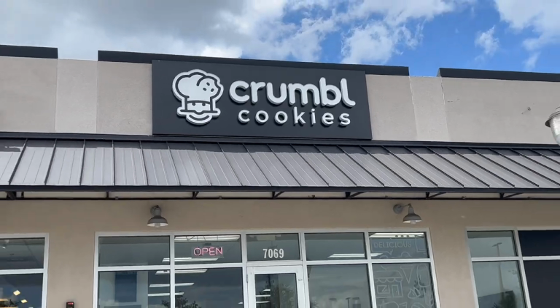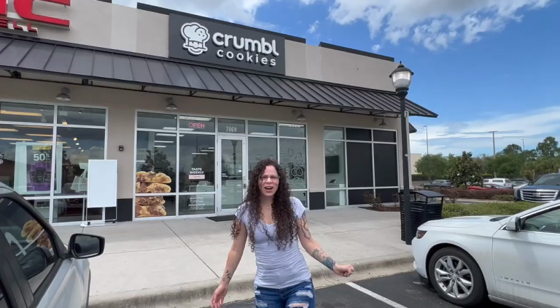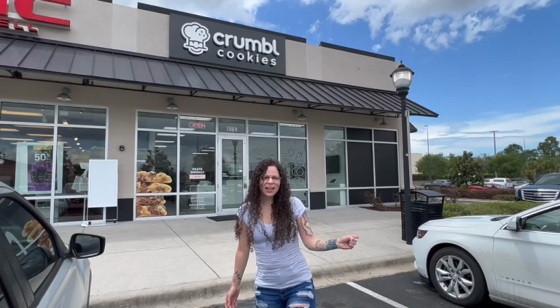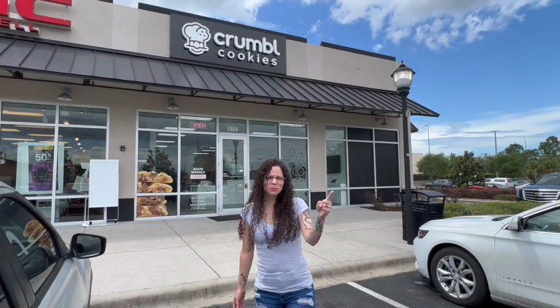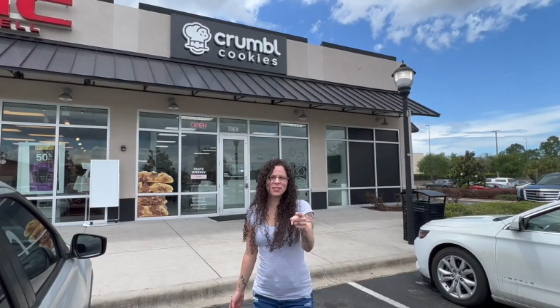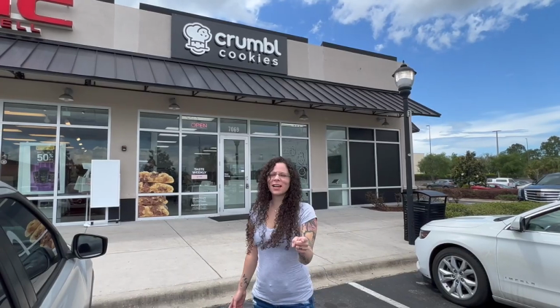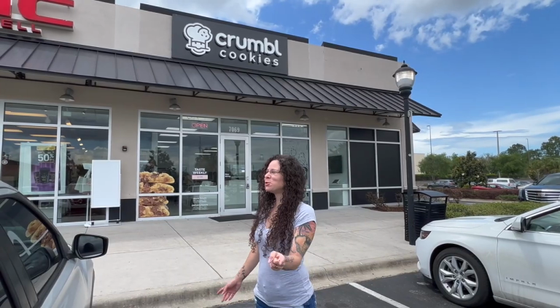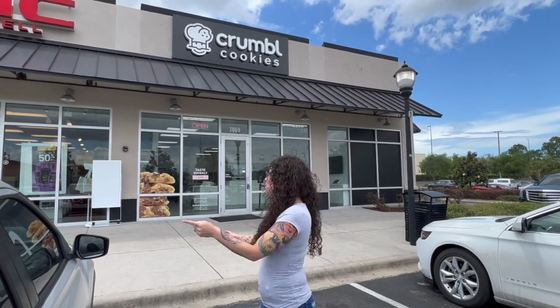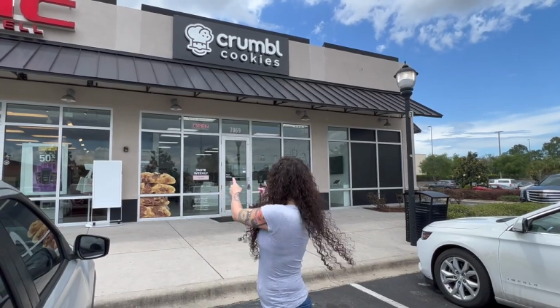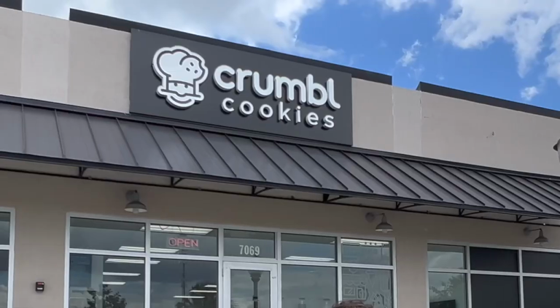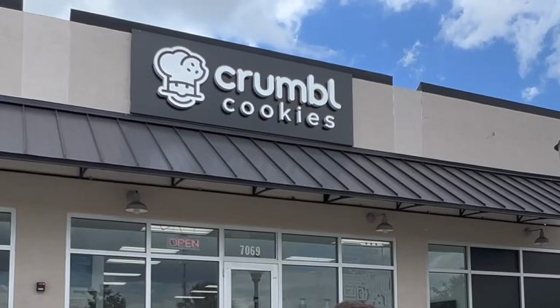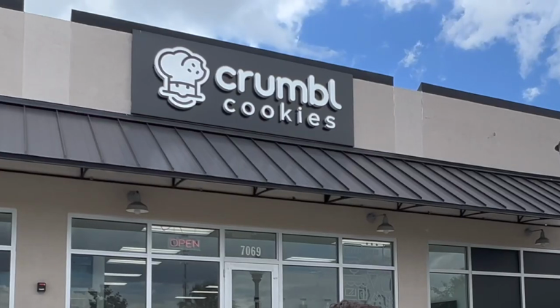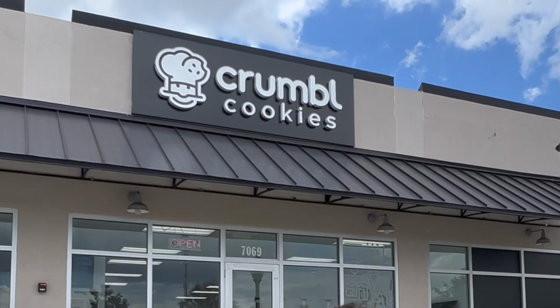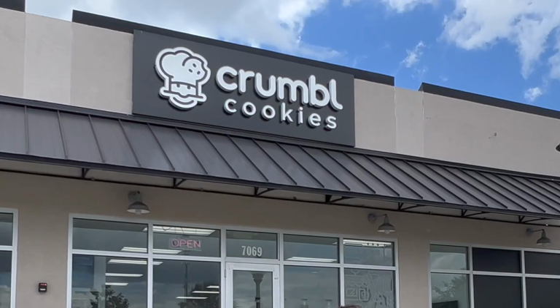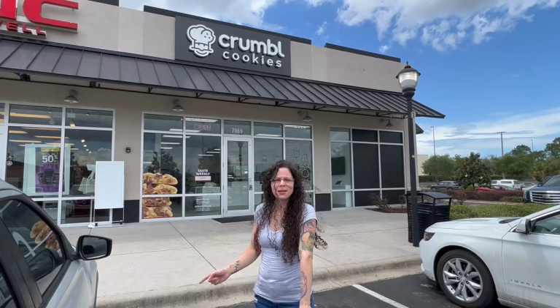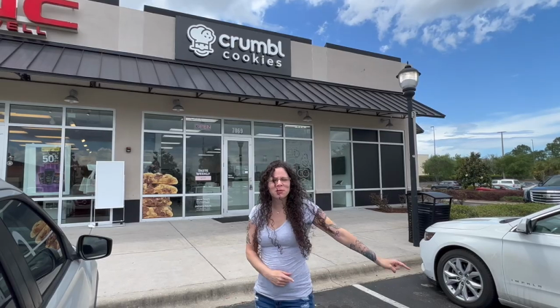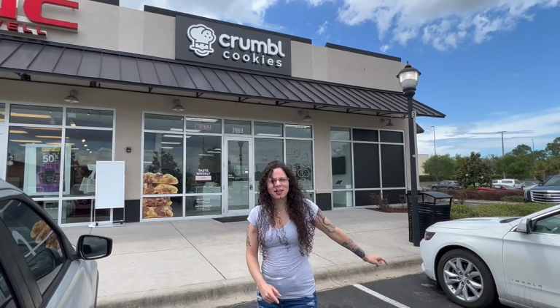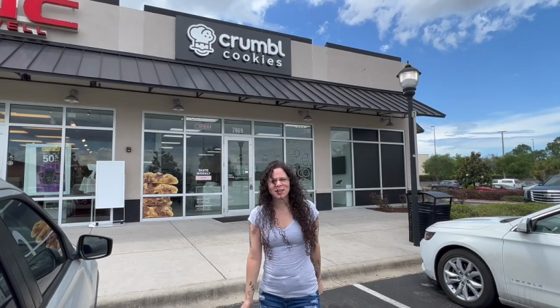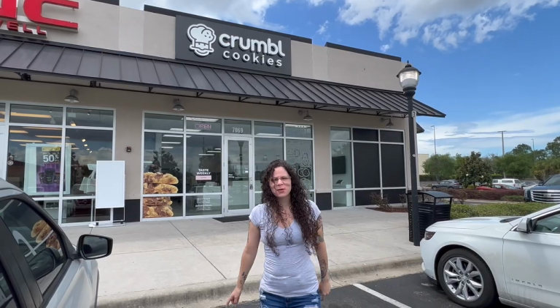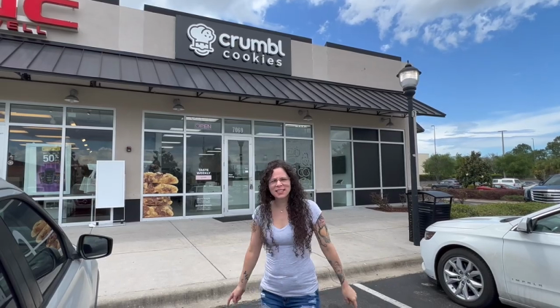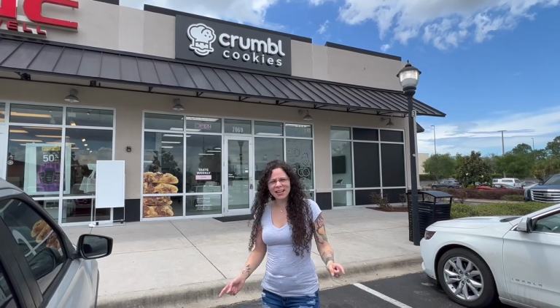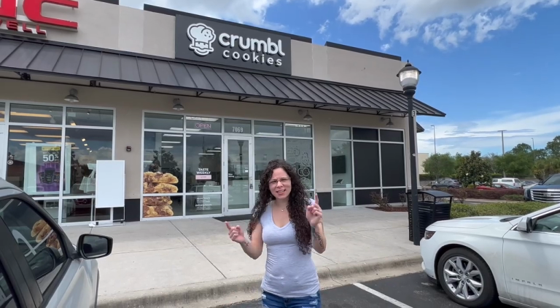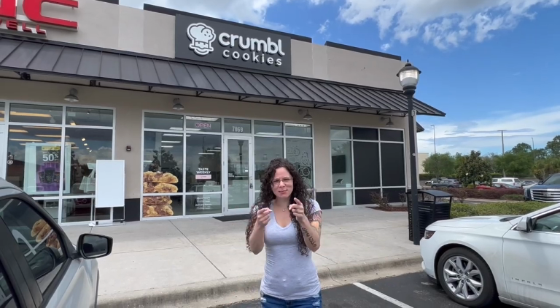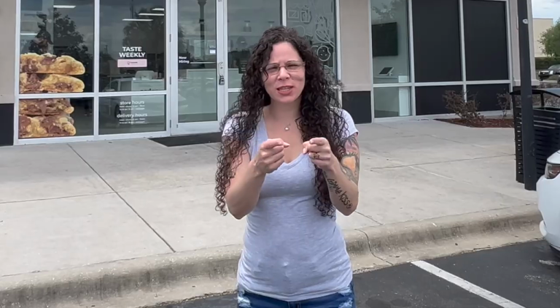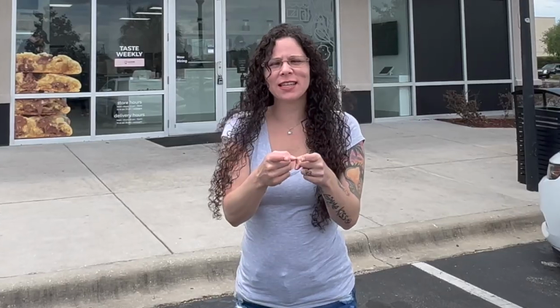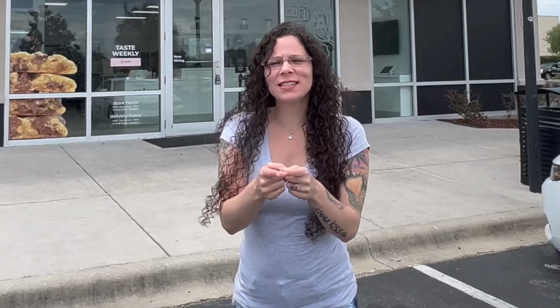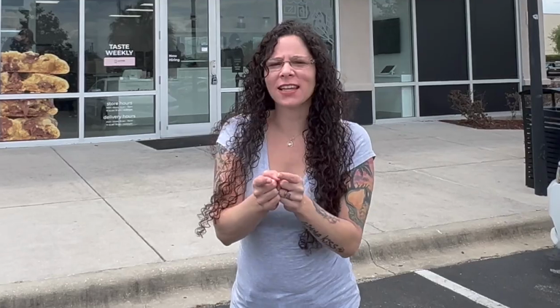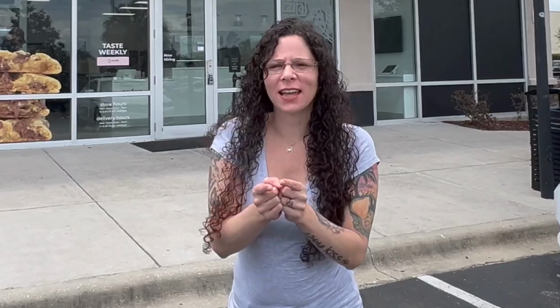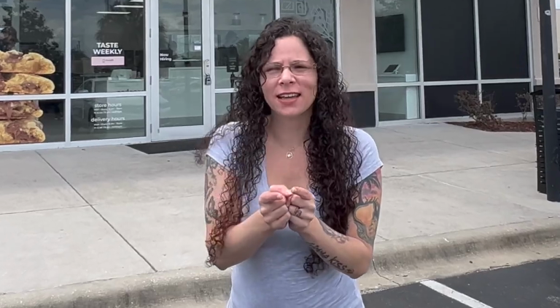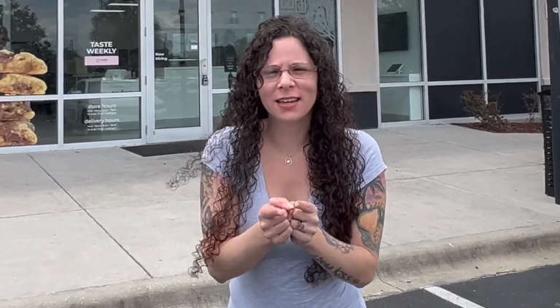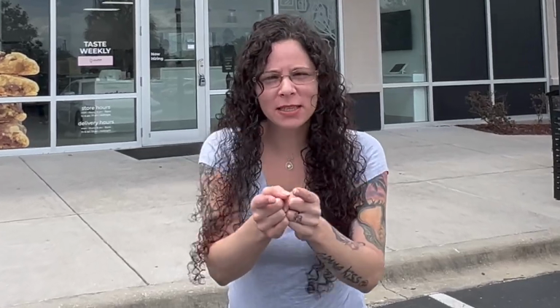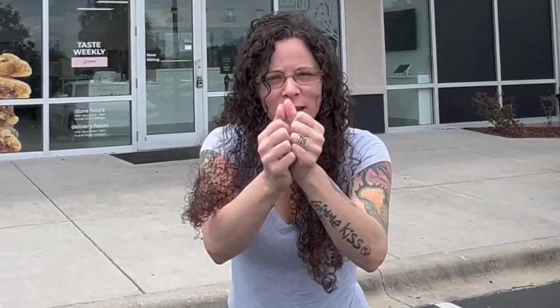Alright guys, we just got some Crumbl. We're gonna go inside and get some cookies.